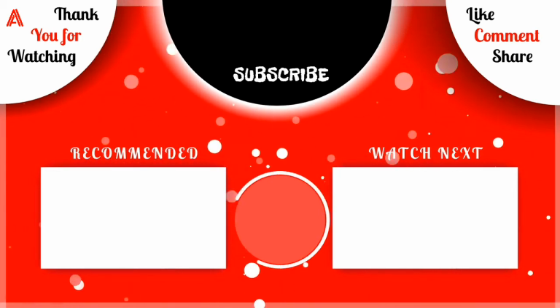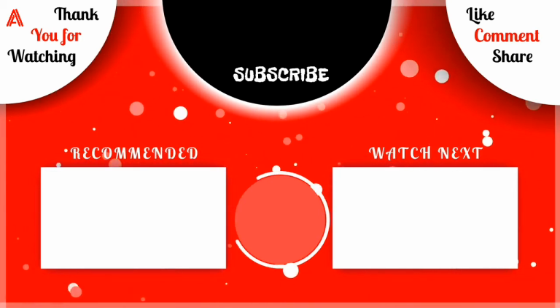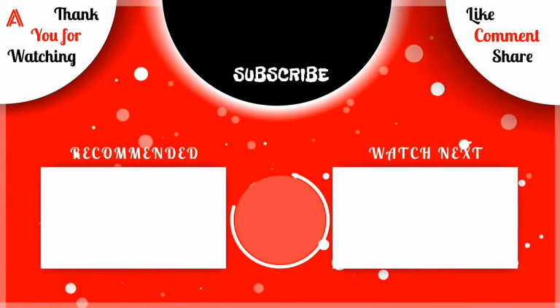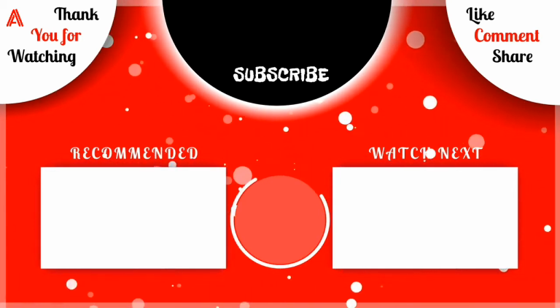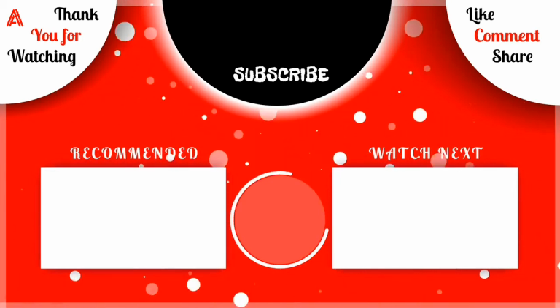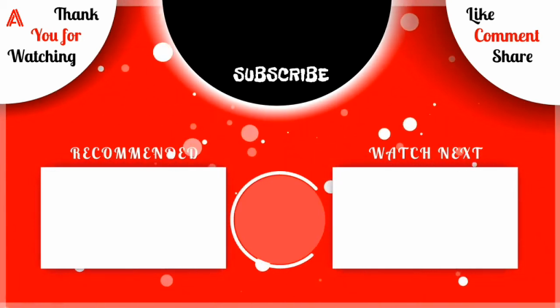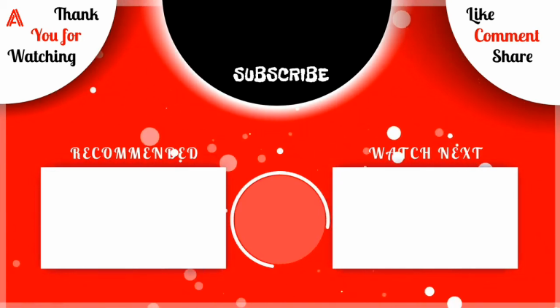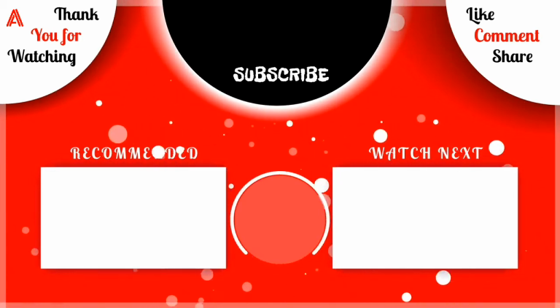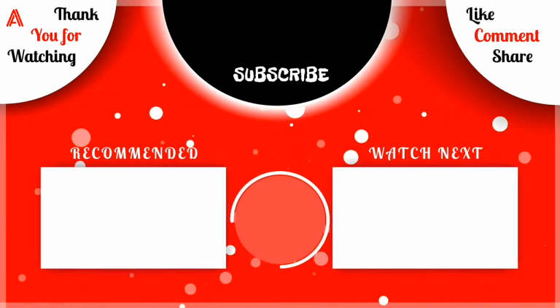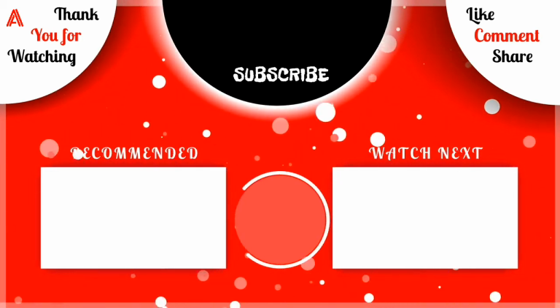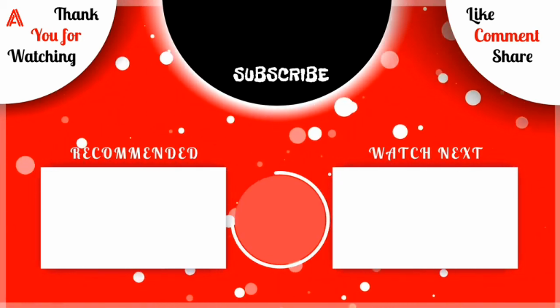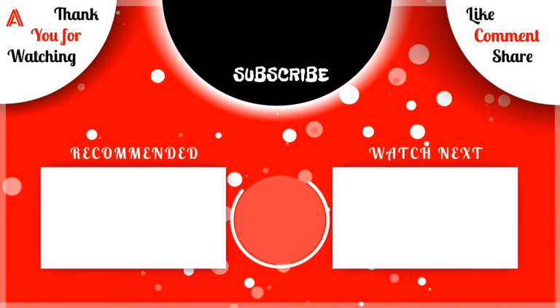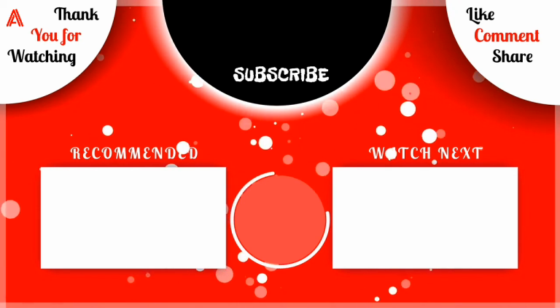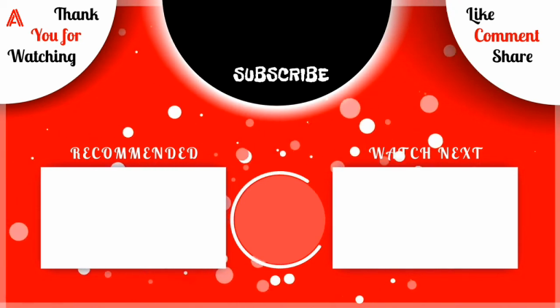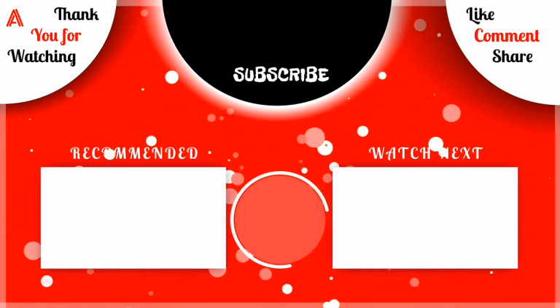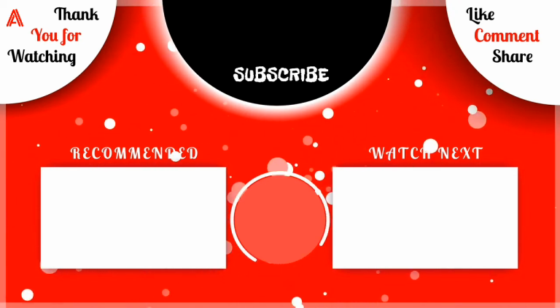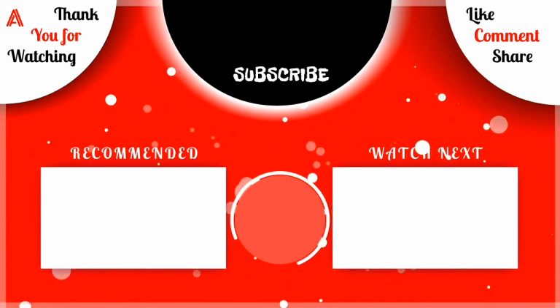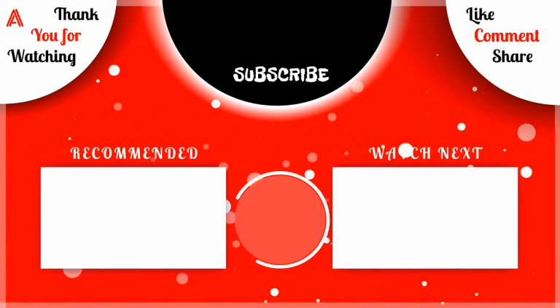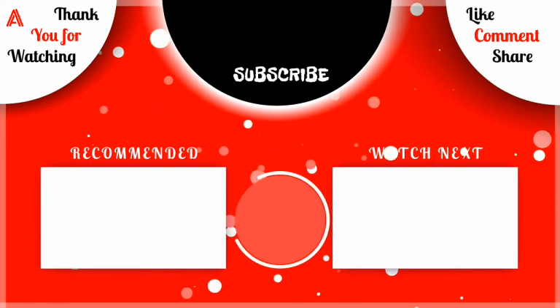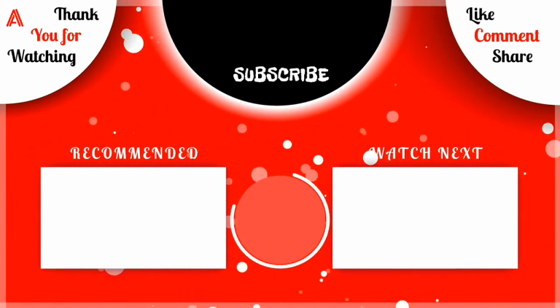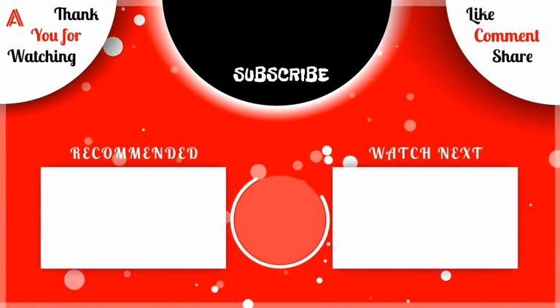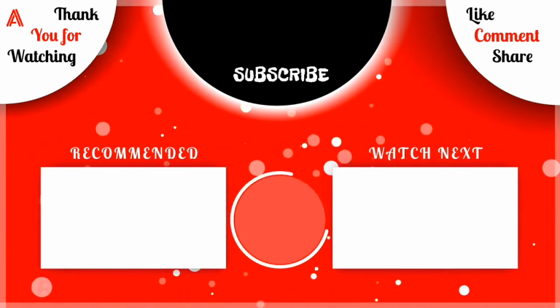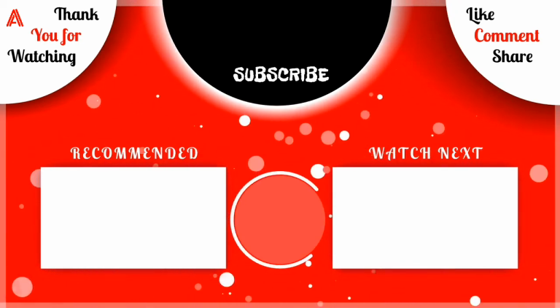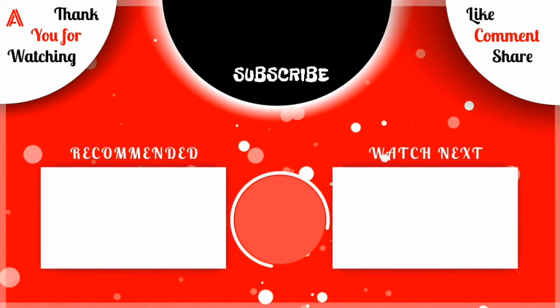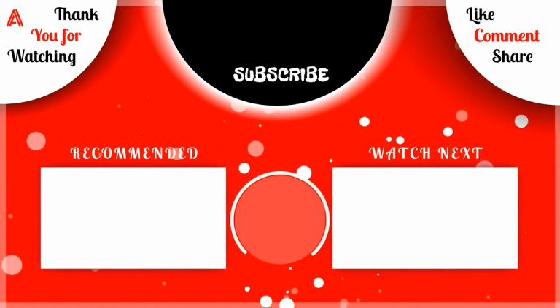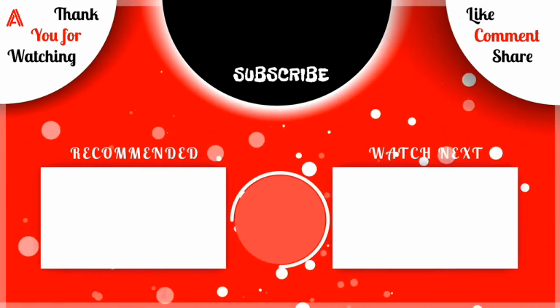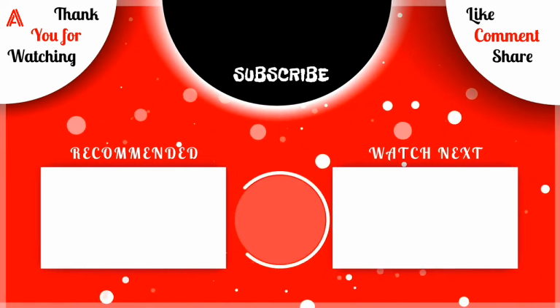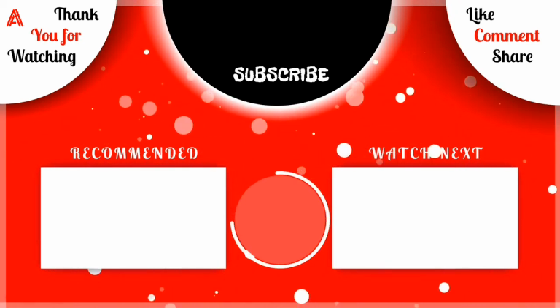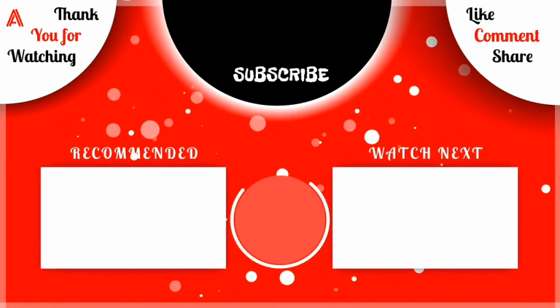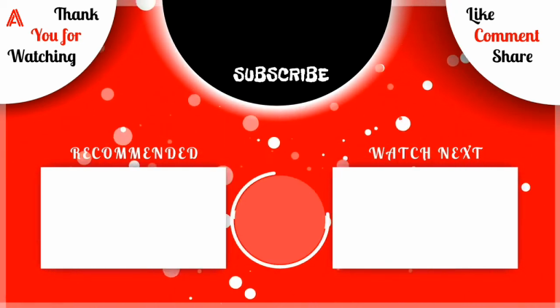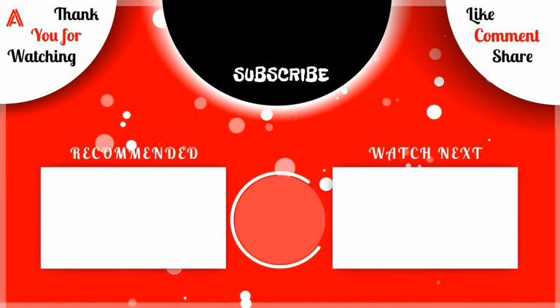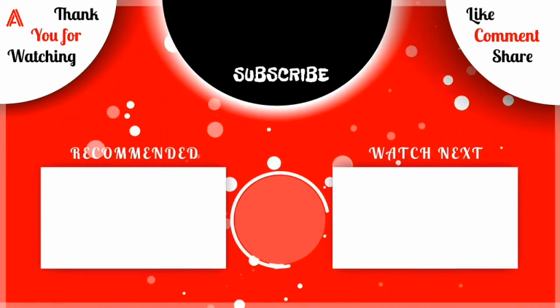We end this video — thank you for watching. I hope you enjoyed it. Don't forget to subscribe to the channel, hit the bell button, click like and share, and follow me on social media — links in the description. Goodbye!